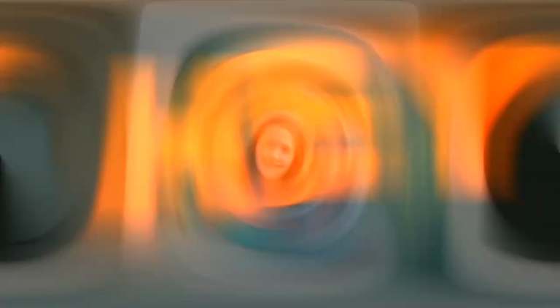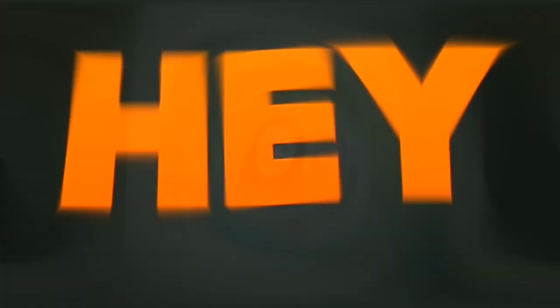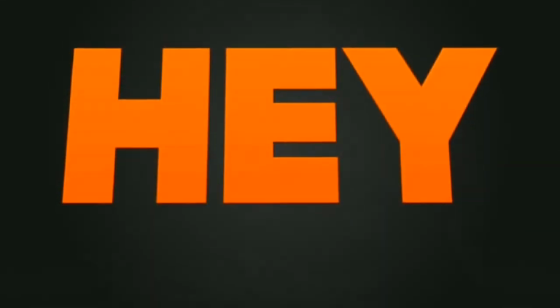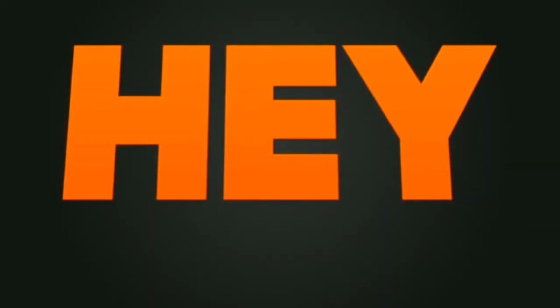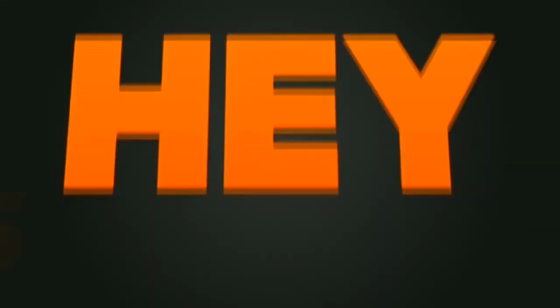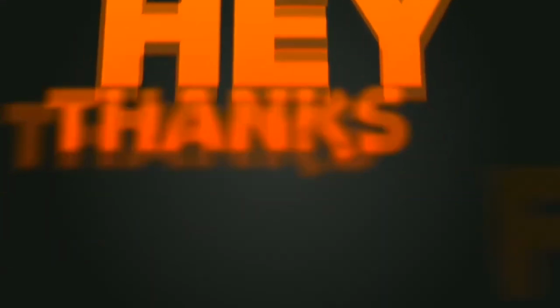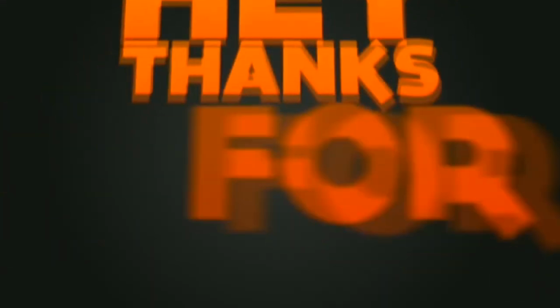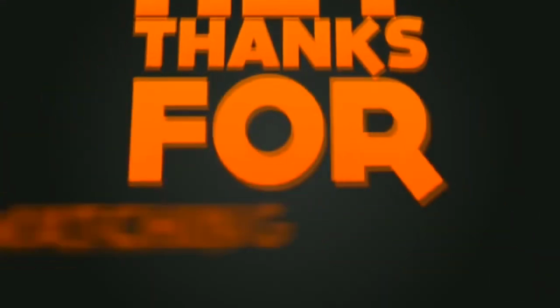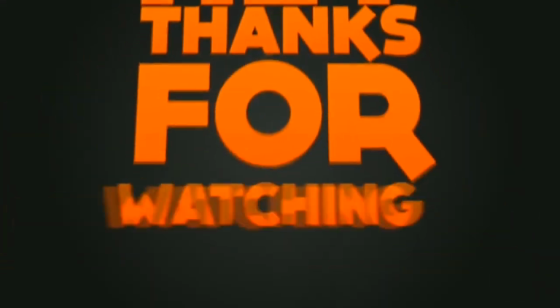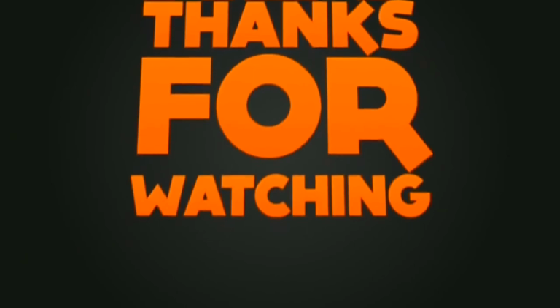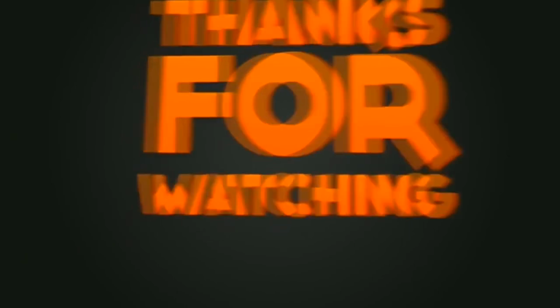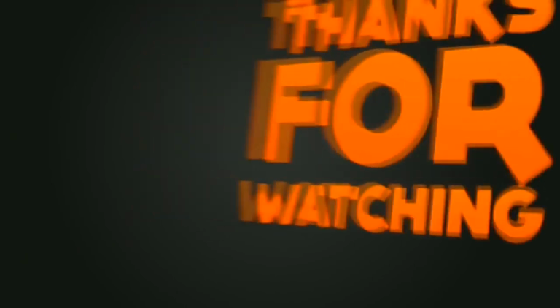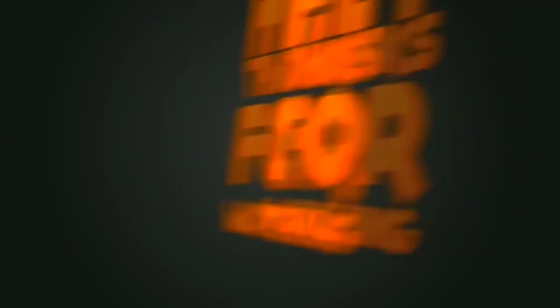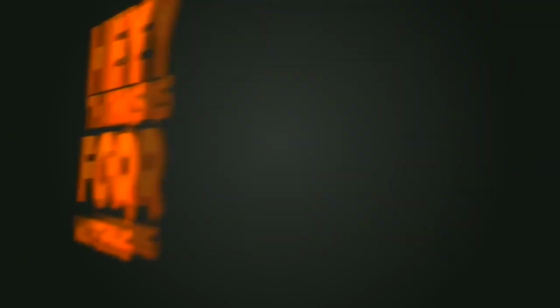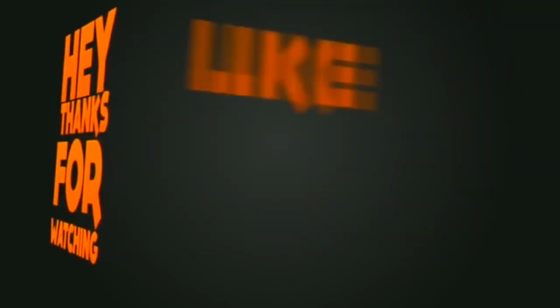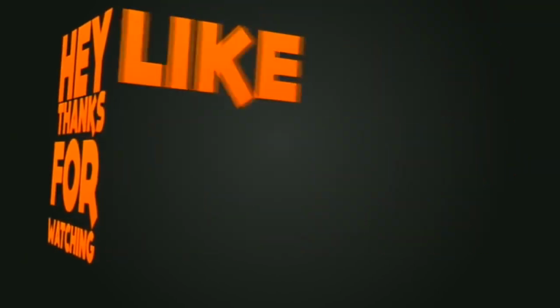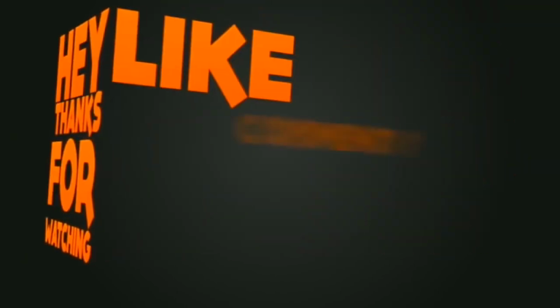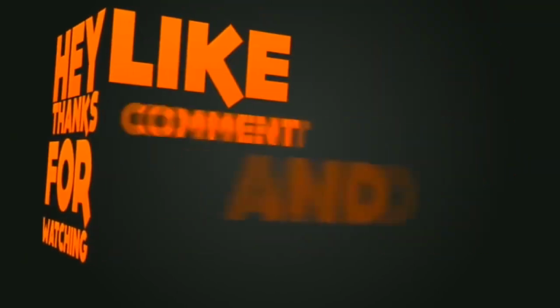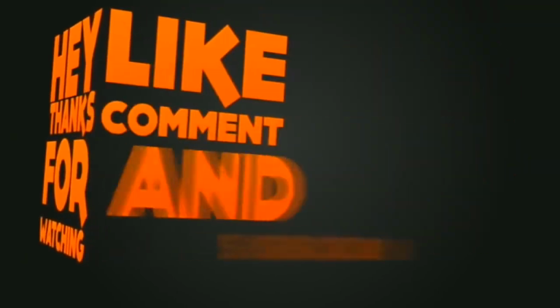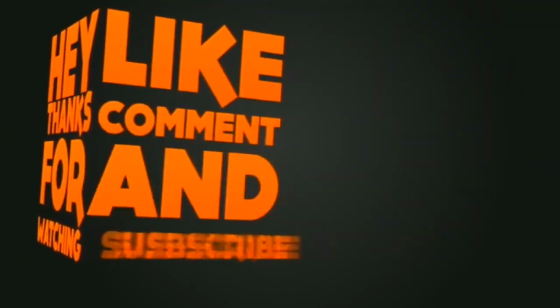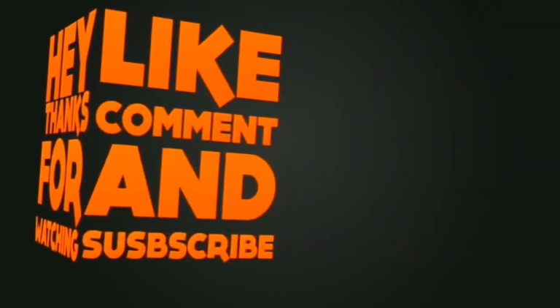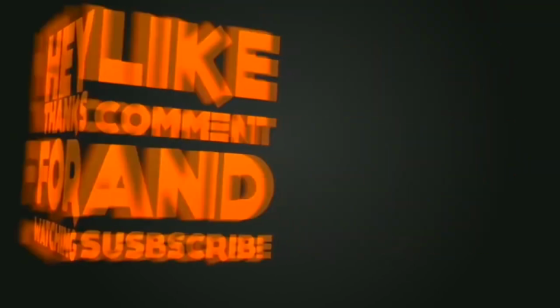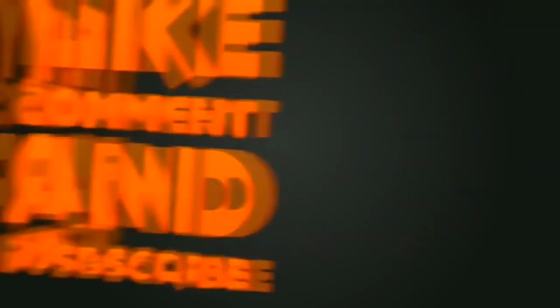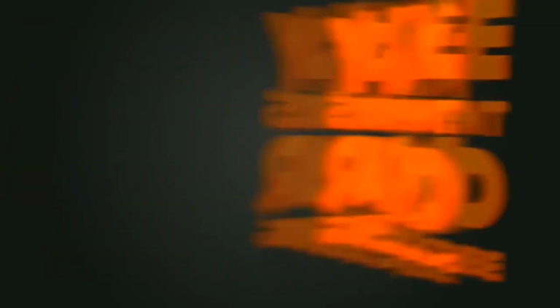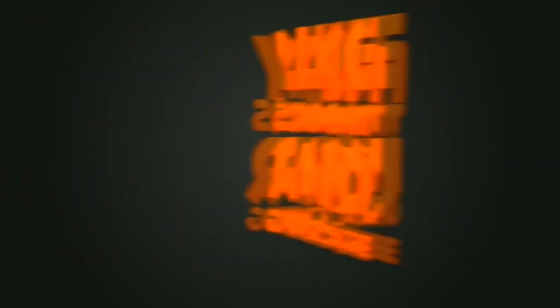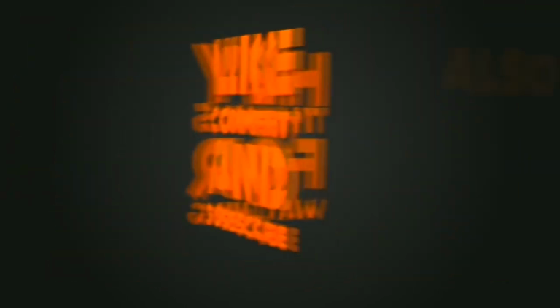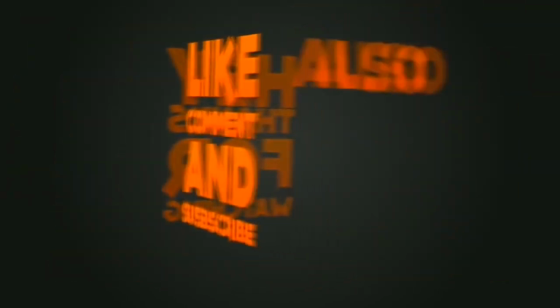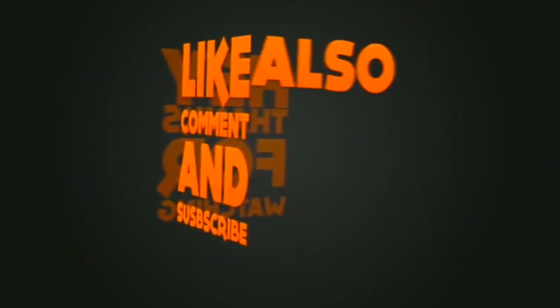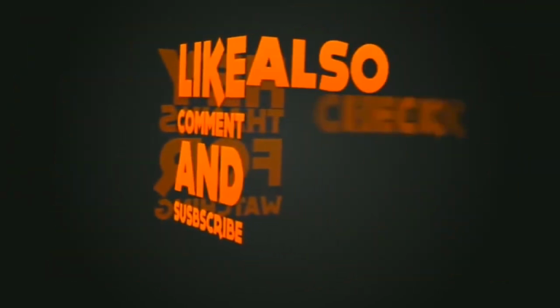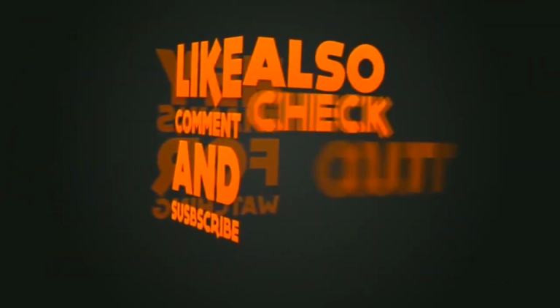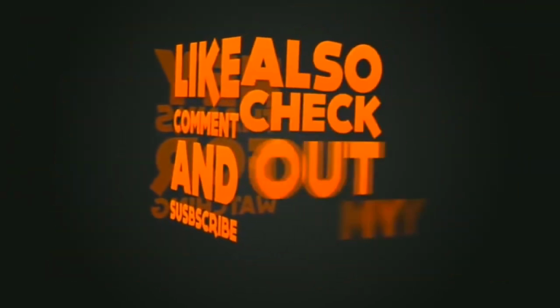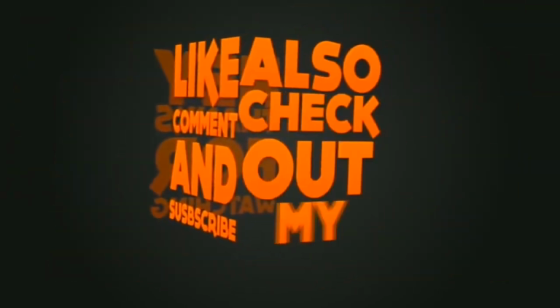Thanks for watching the video. Comment below which part you liked the most, or click the thumbs up button if you liked the video.